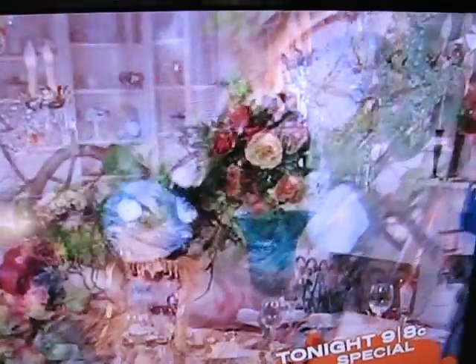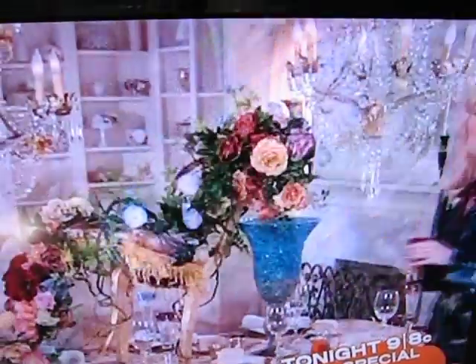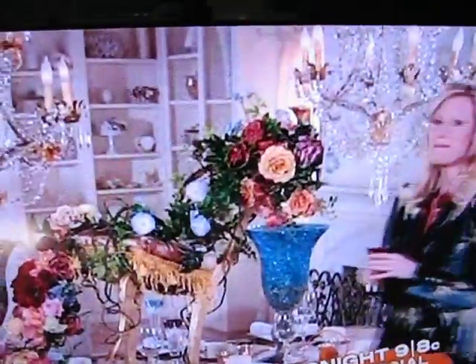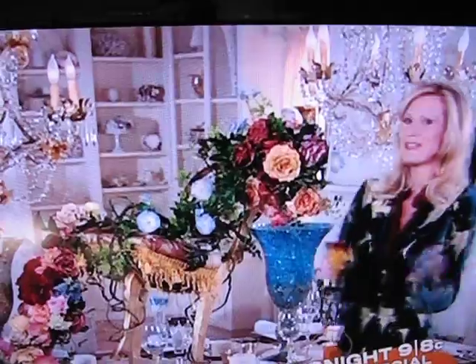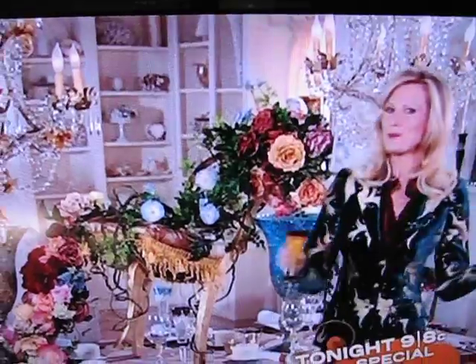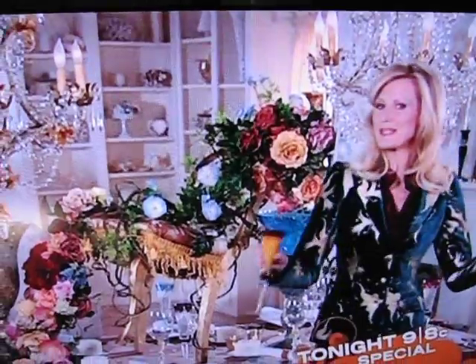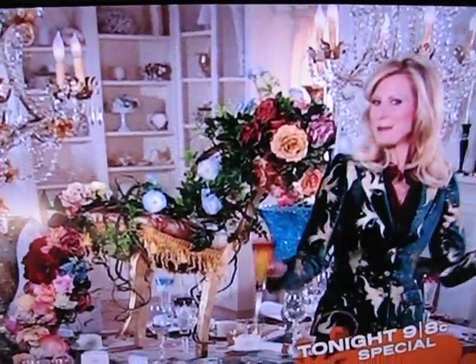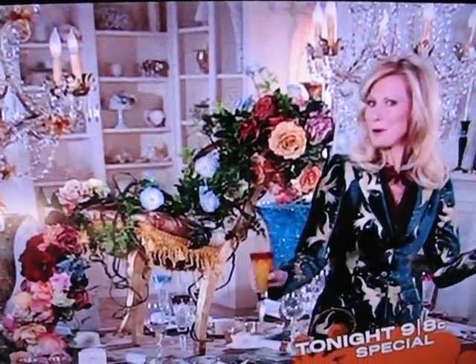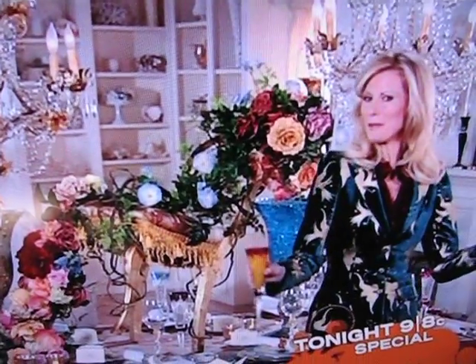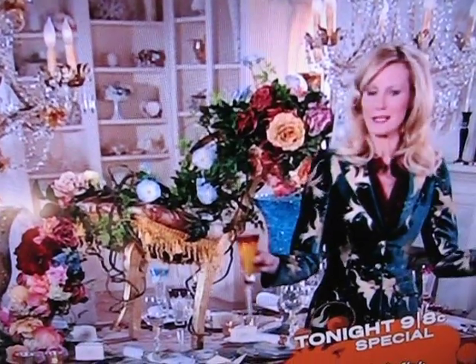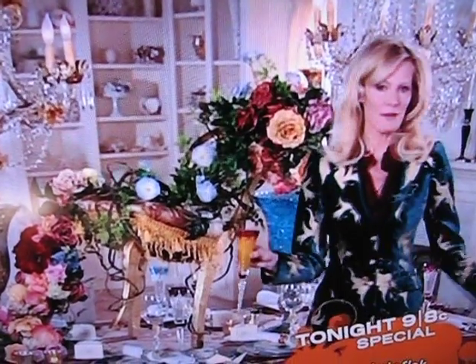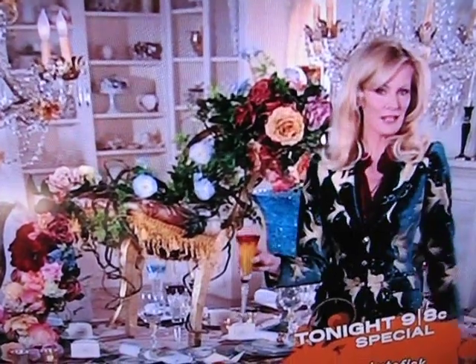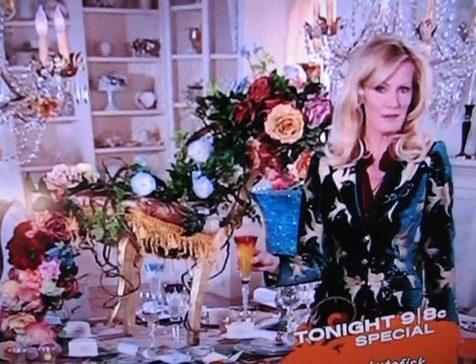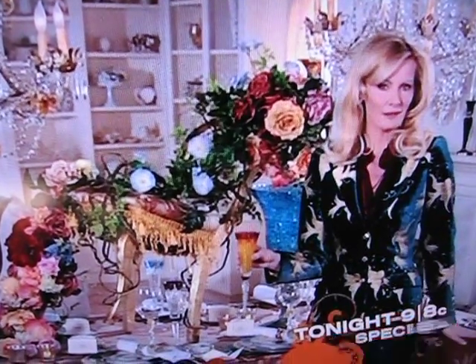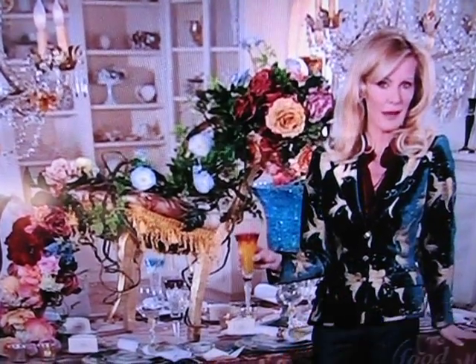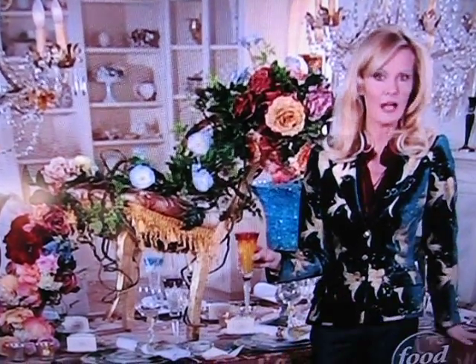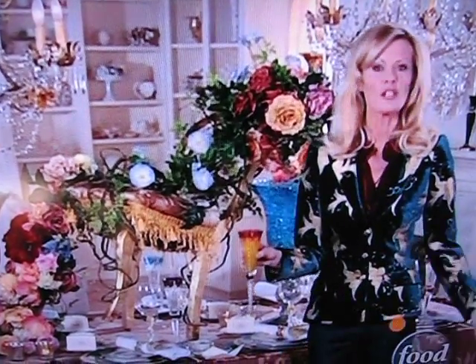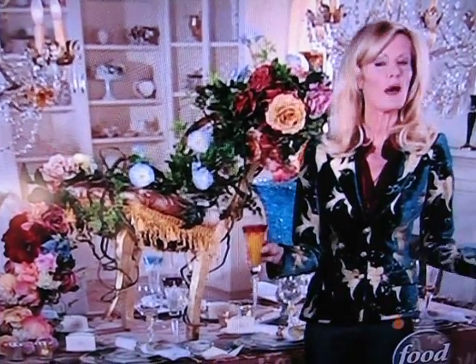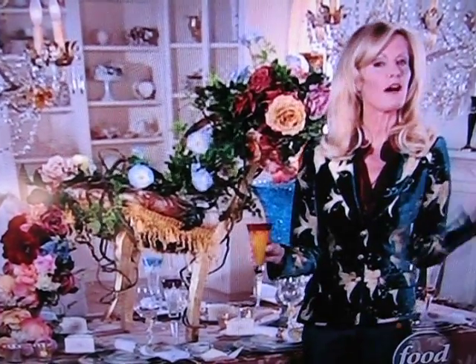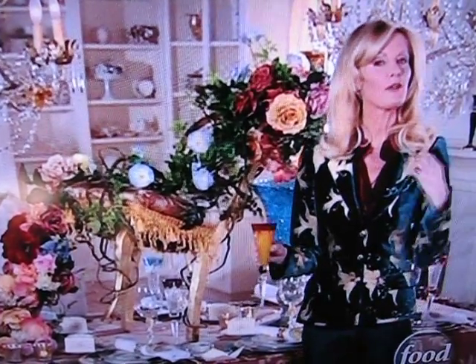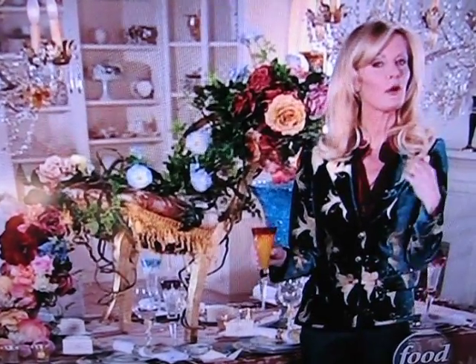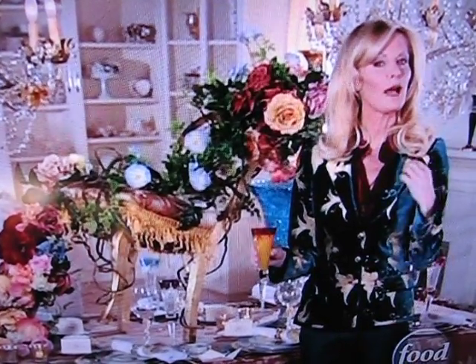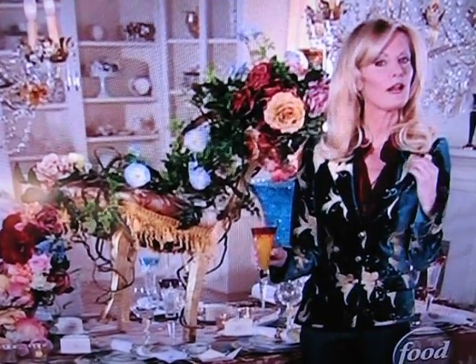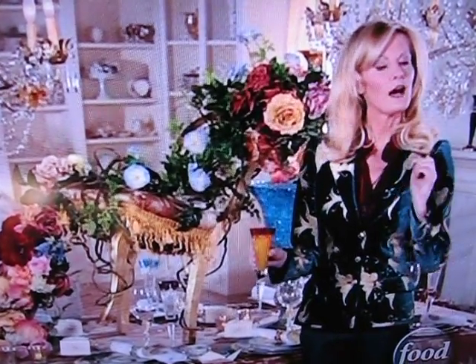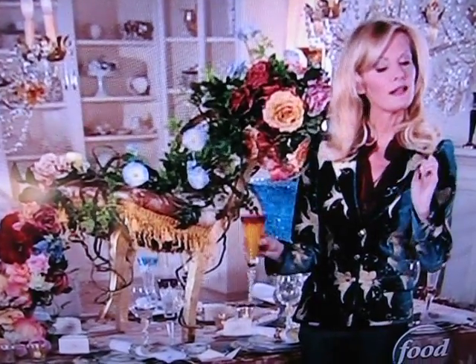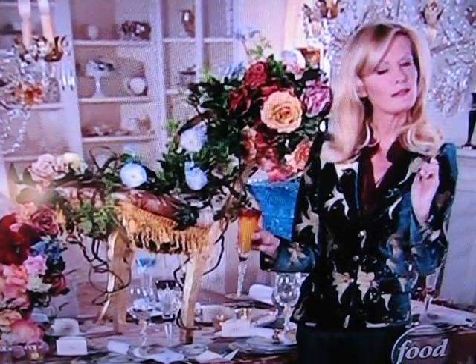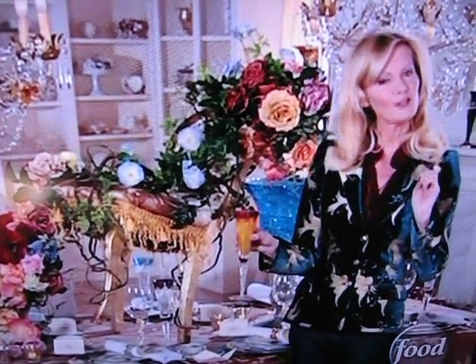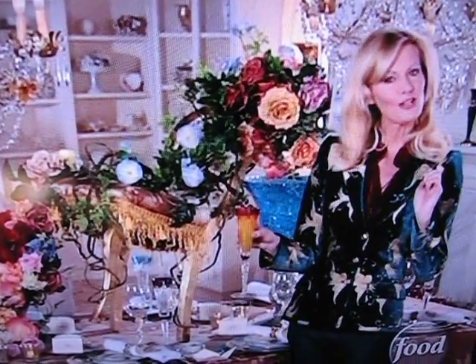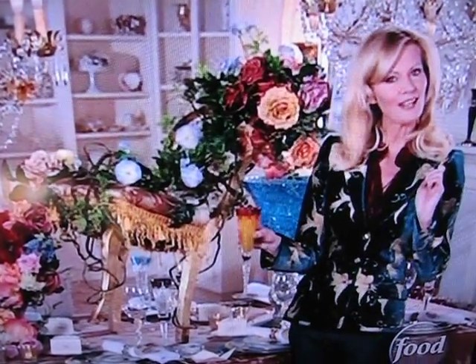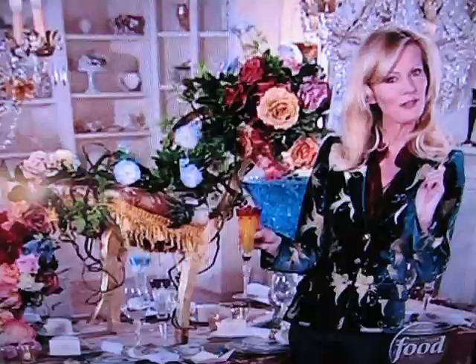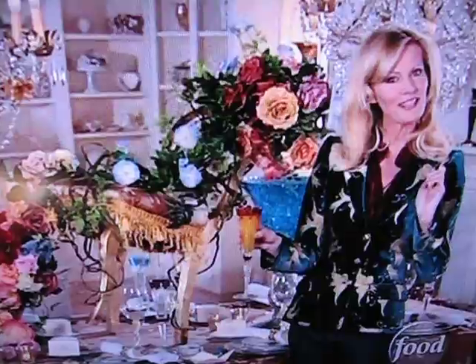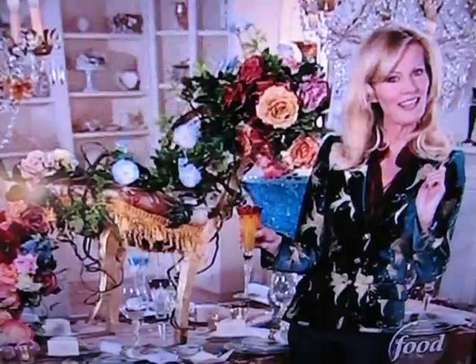My menu was simple, but my tablescape is elaborate. So I thought it required a nice dinner jacket. What do you think?